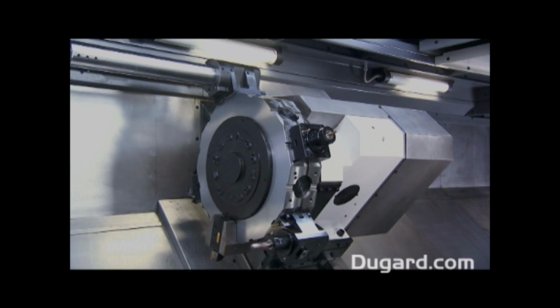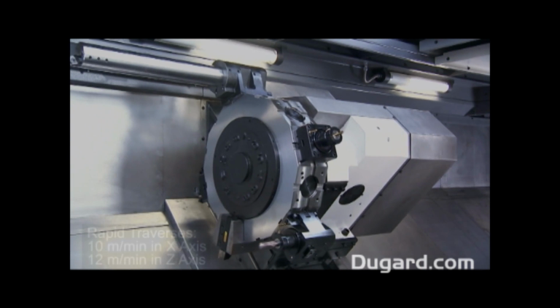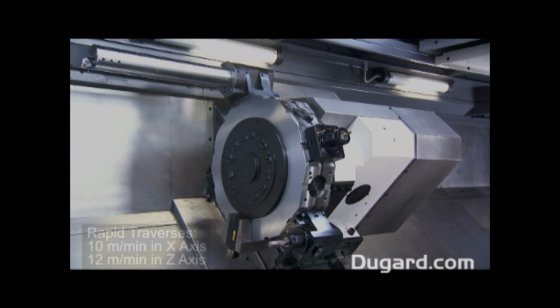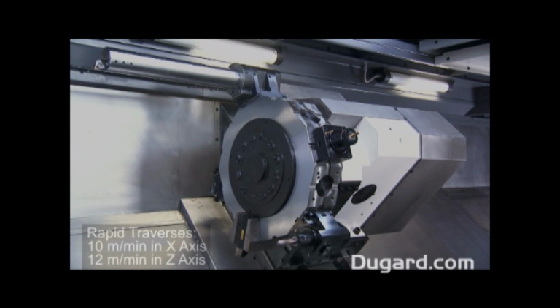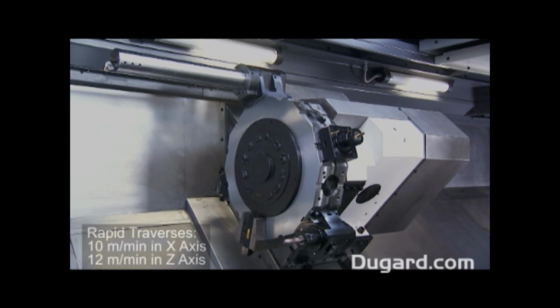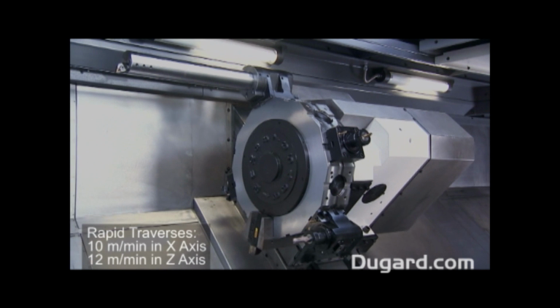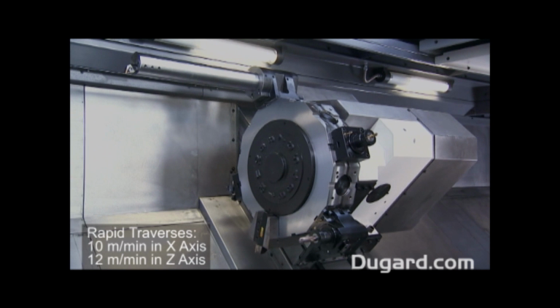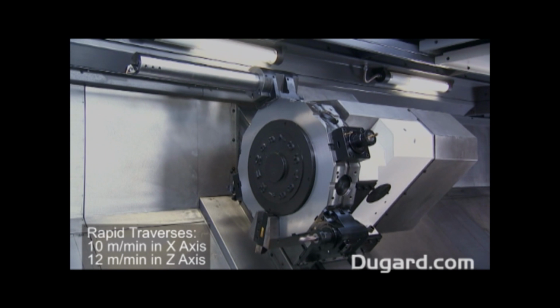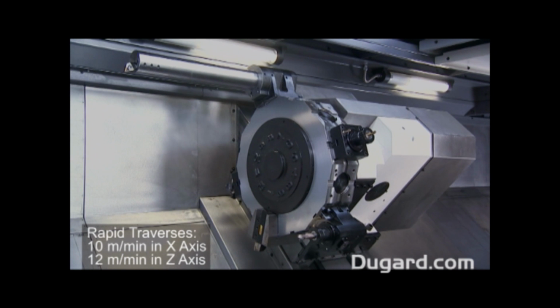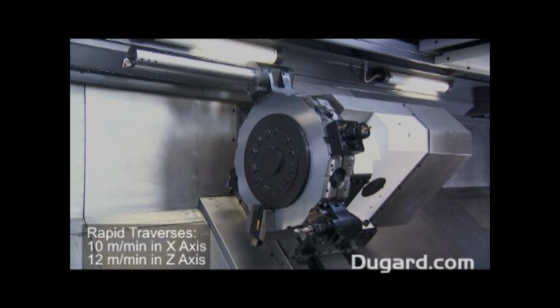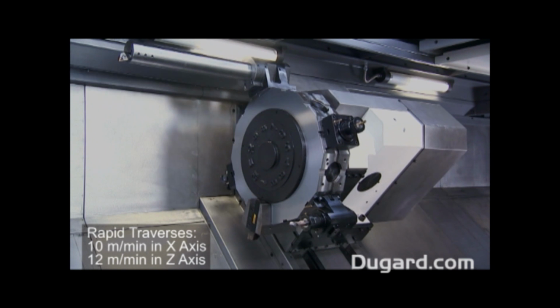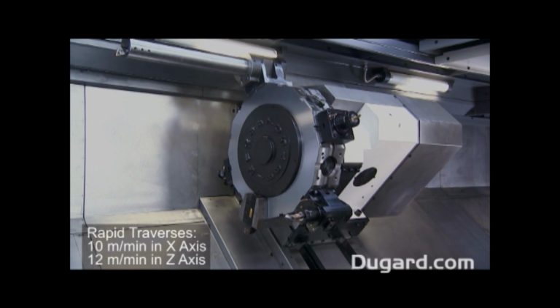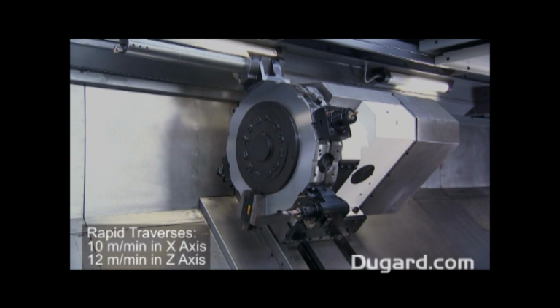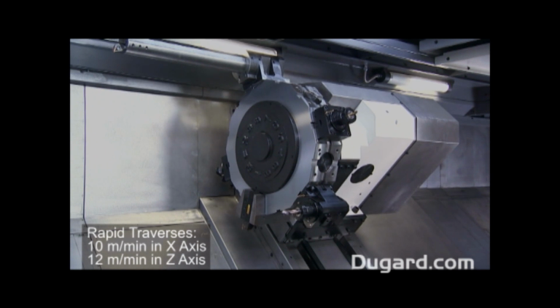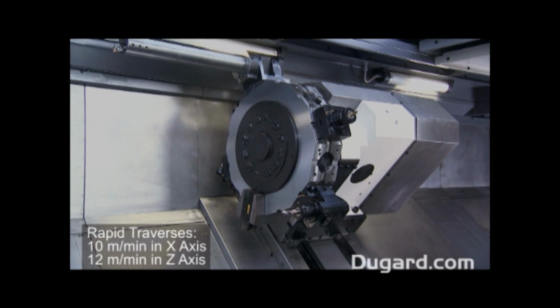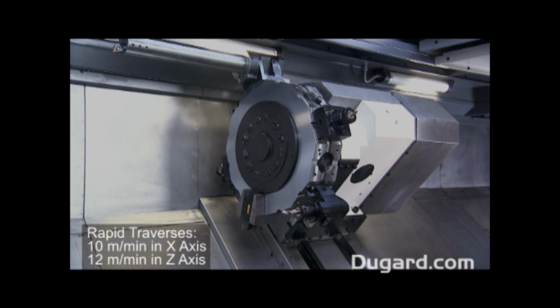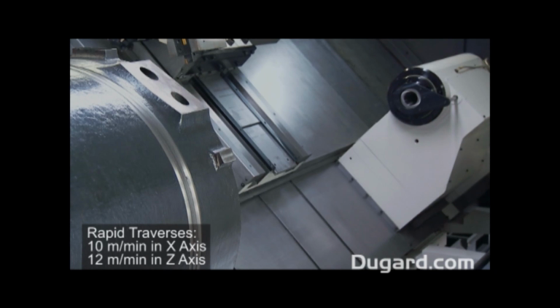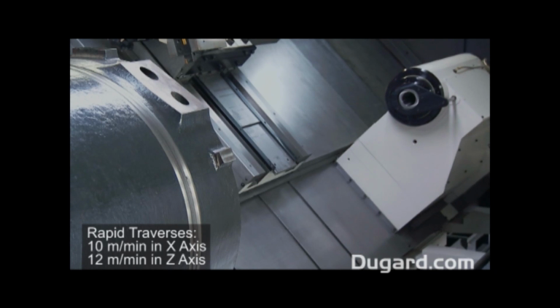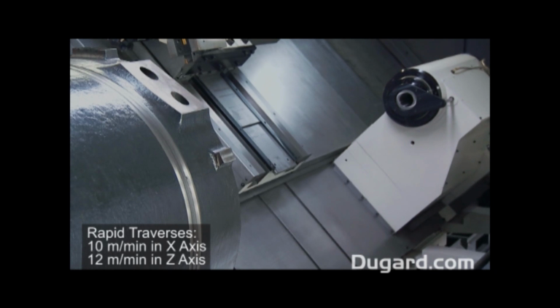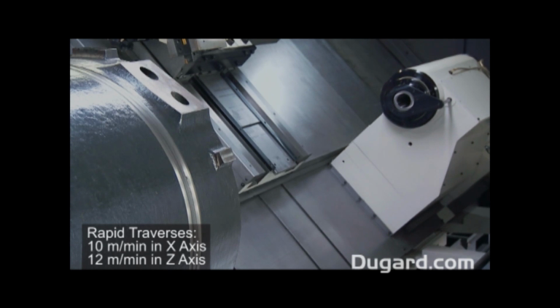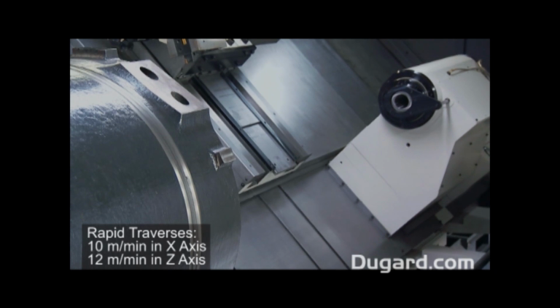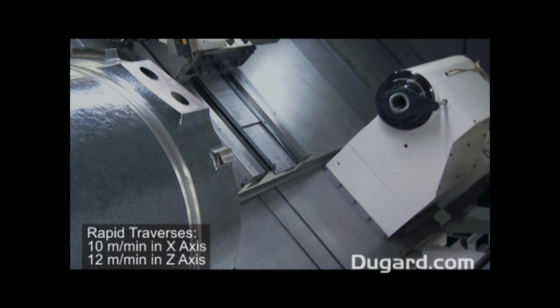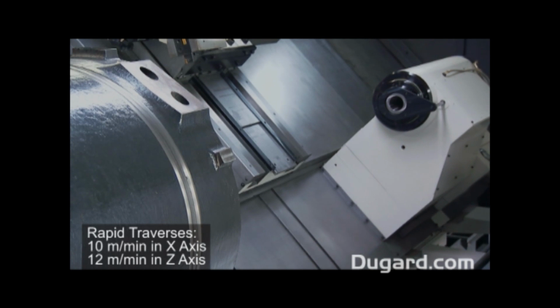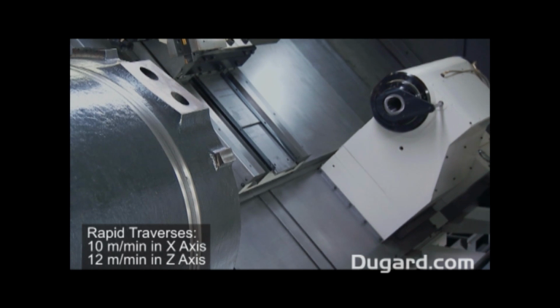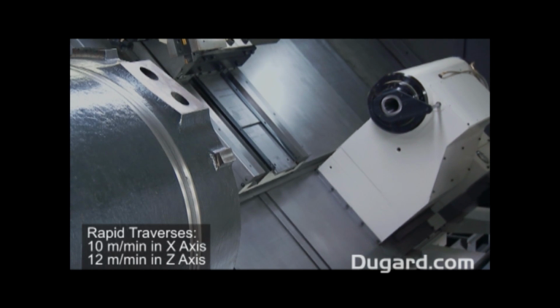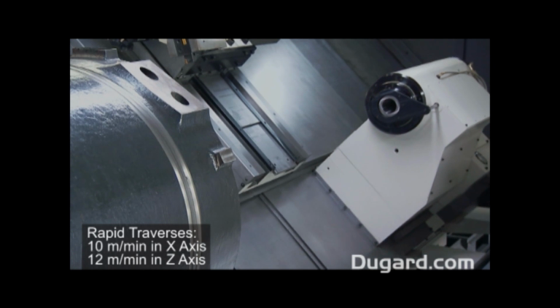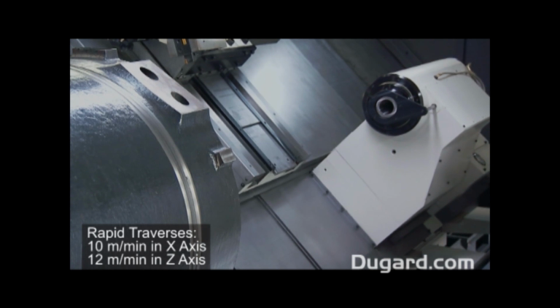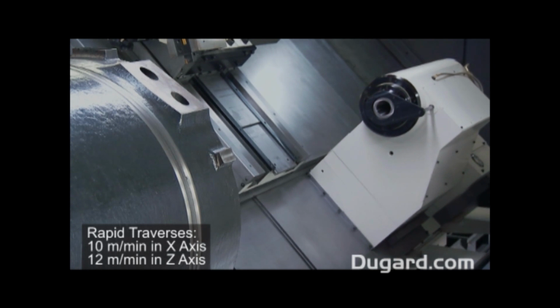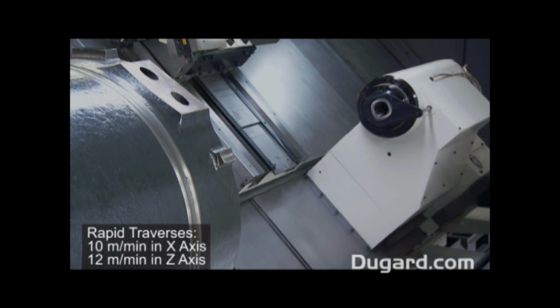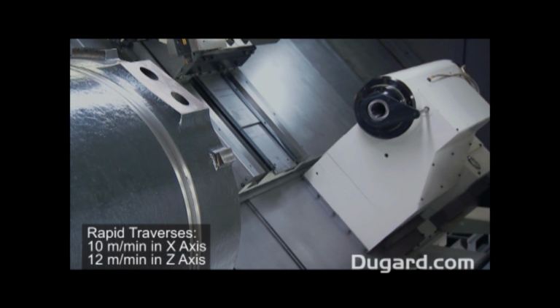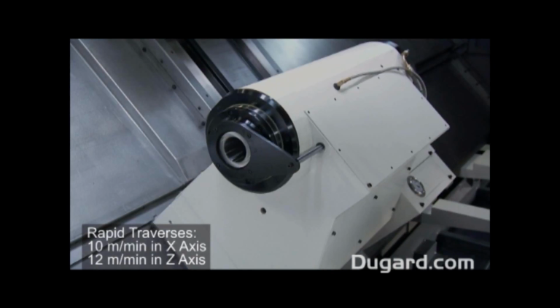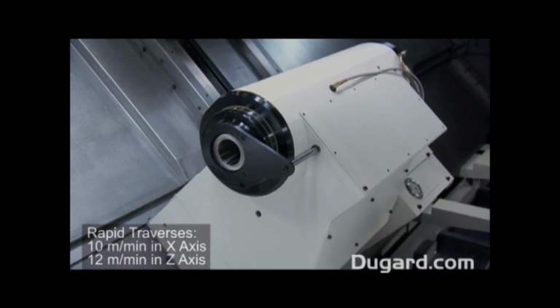The rapid traverses are 10 metres per minute on the X axis and 12 metres per minute on the Z axis.